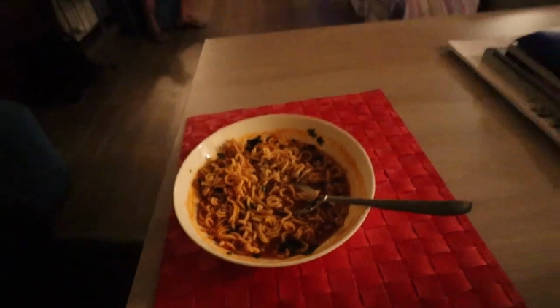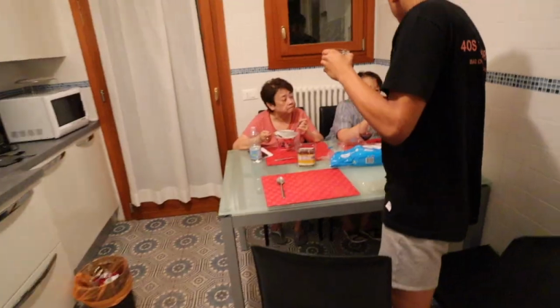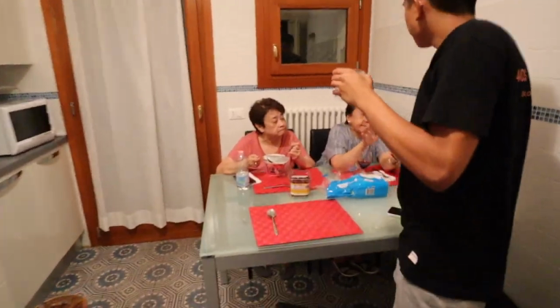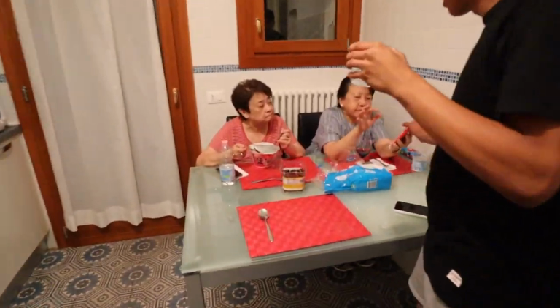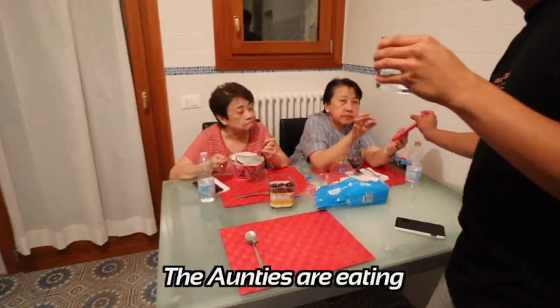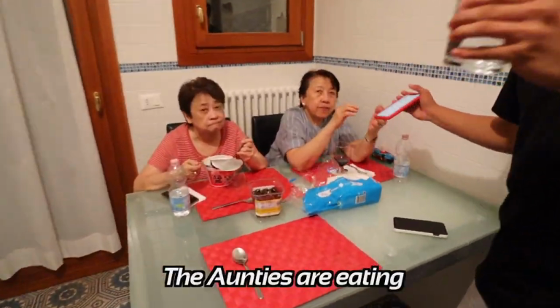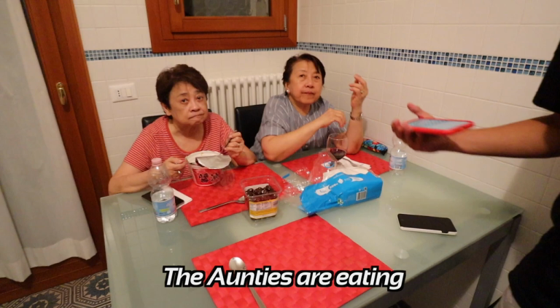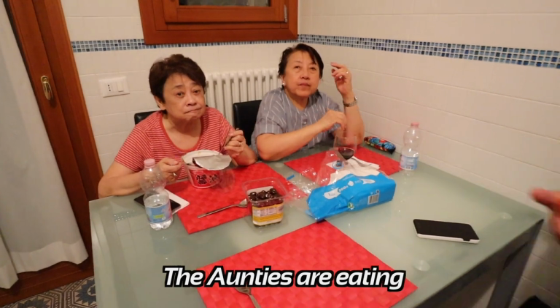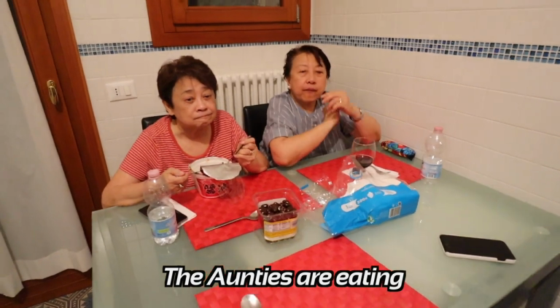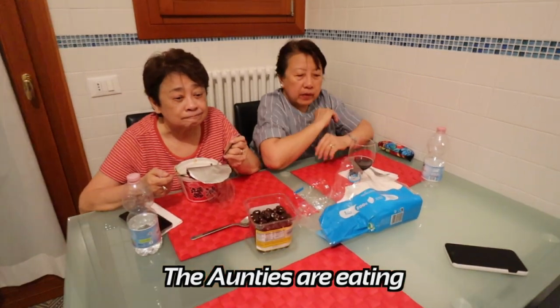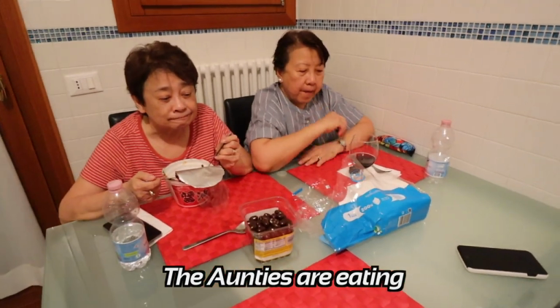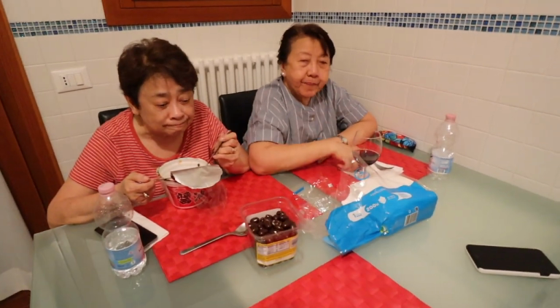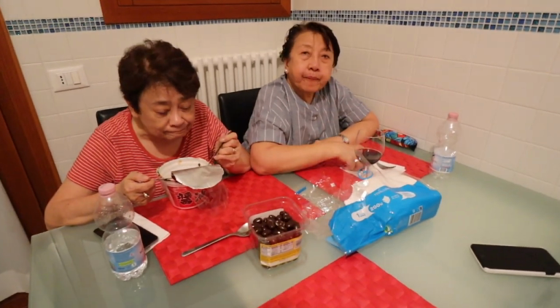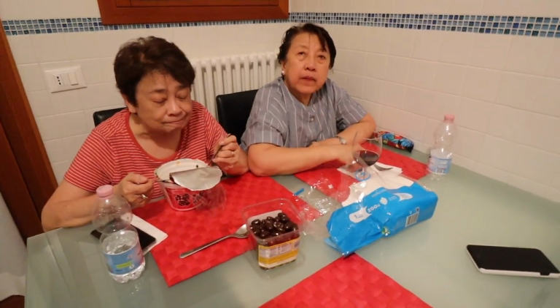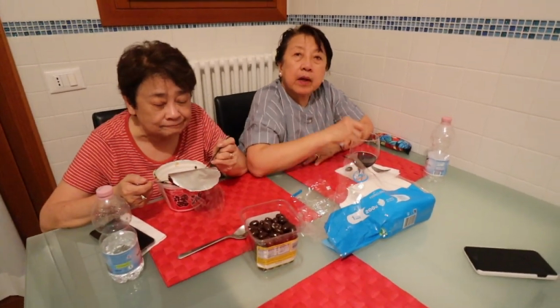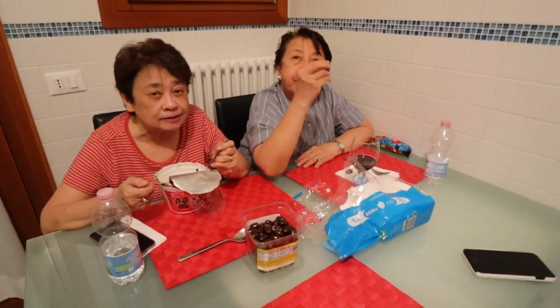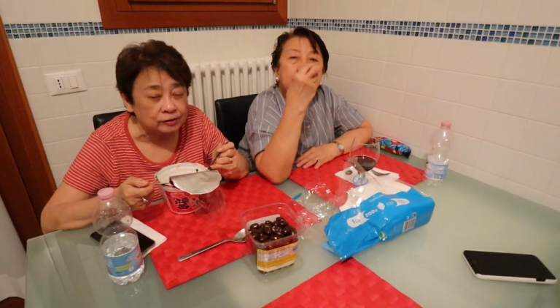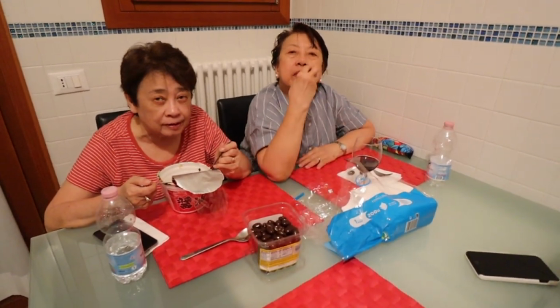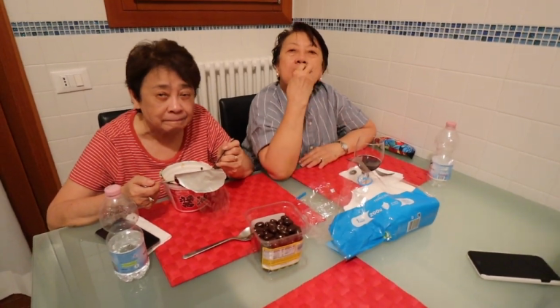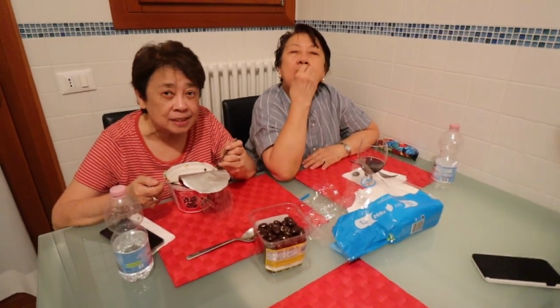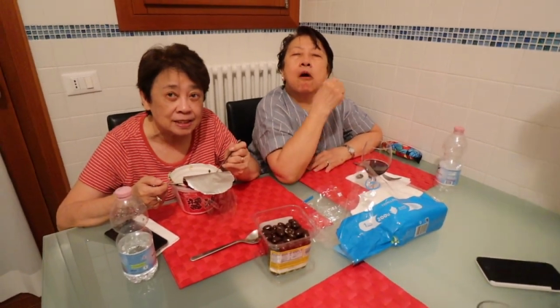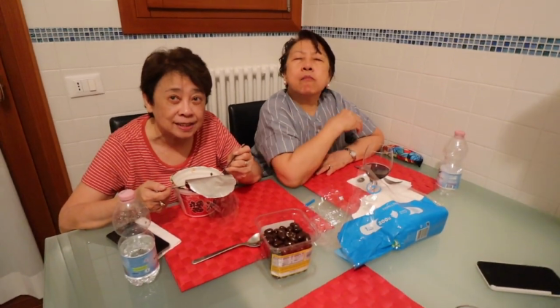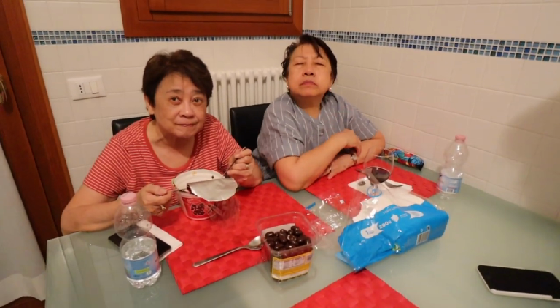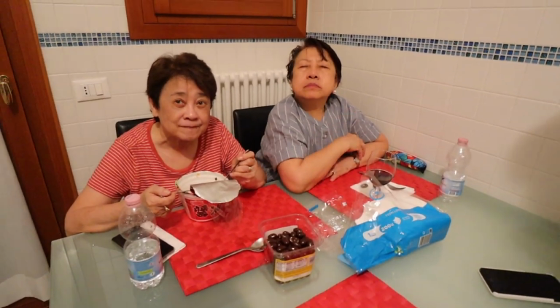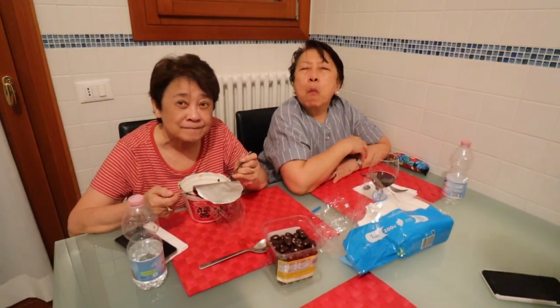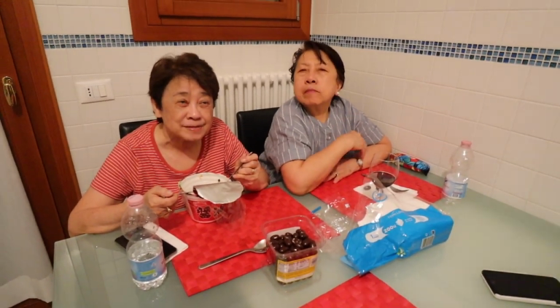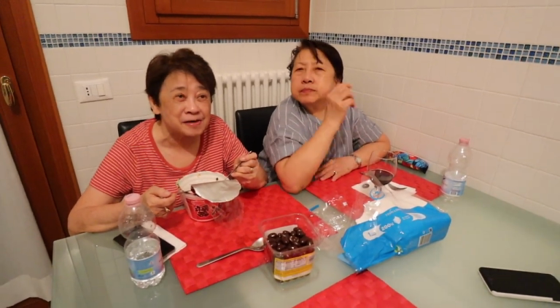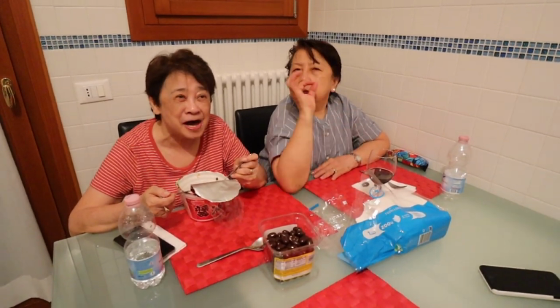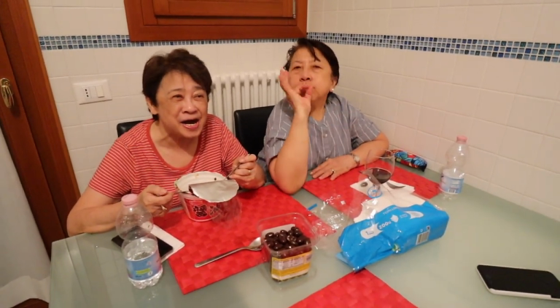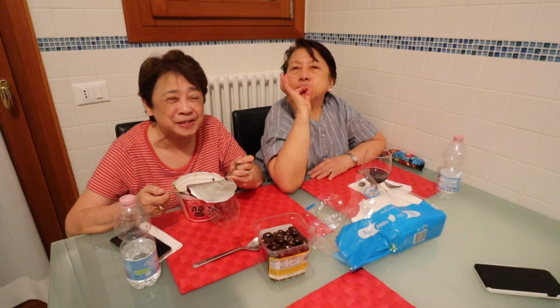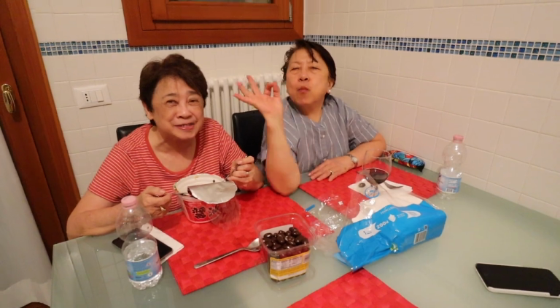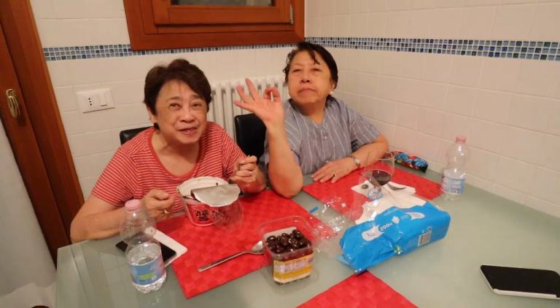And there's the titas eating. So yummy! Grazie, very good.